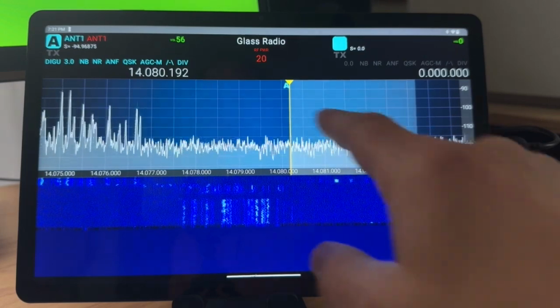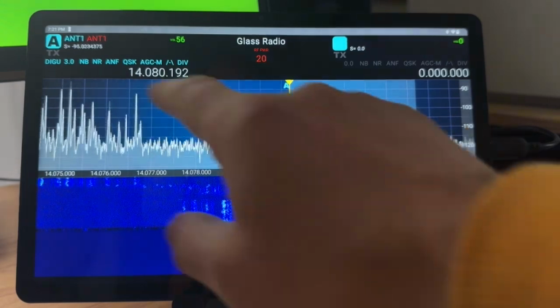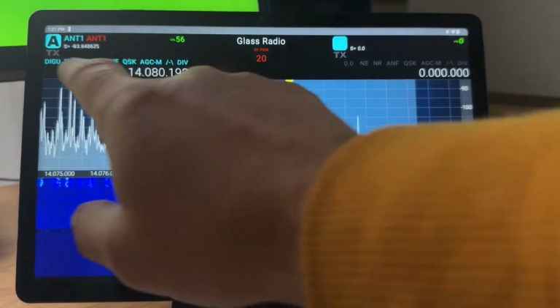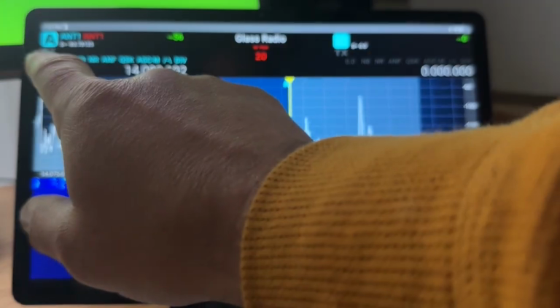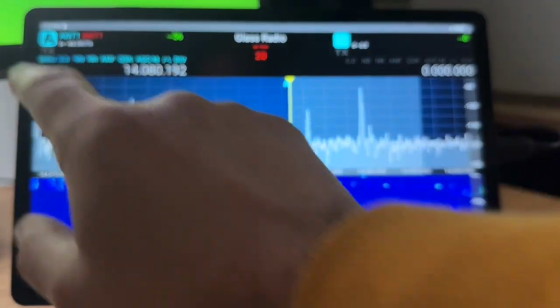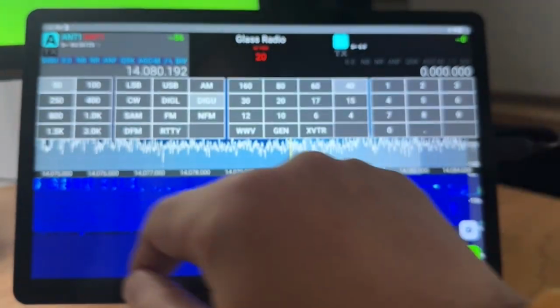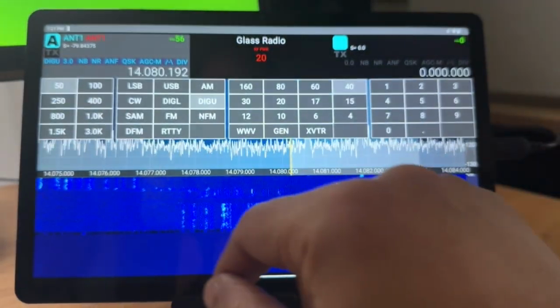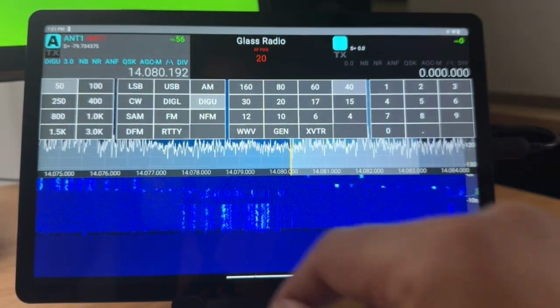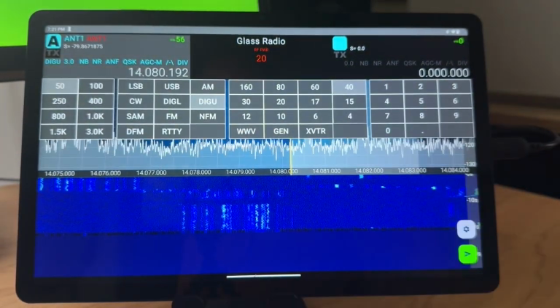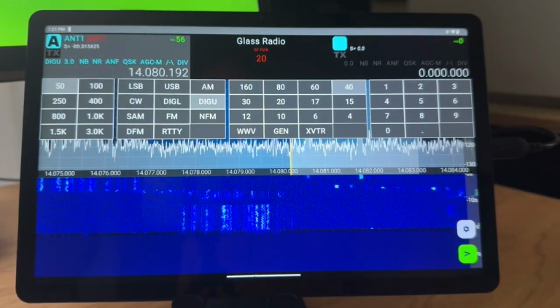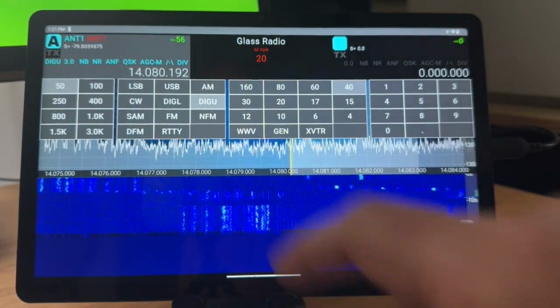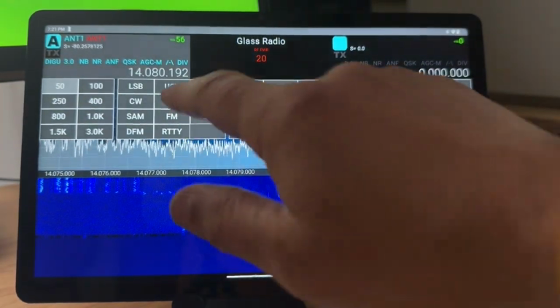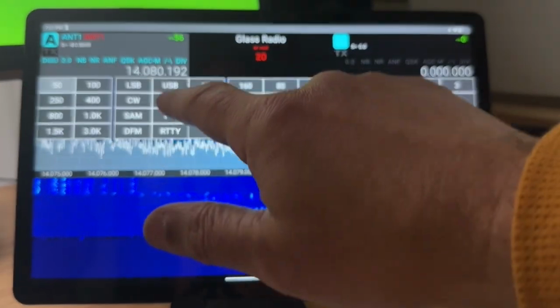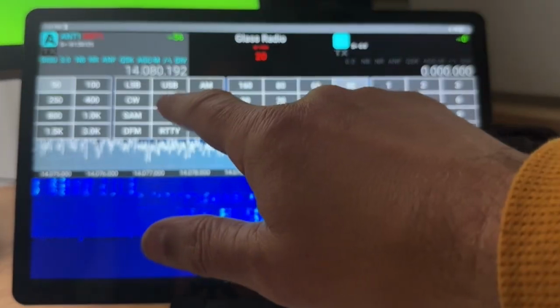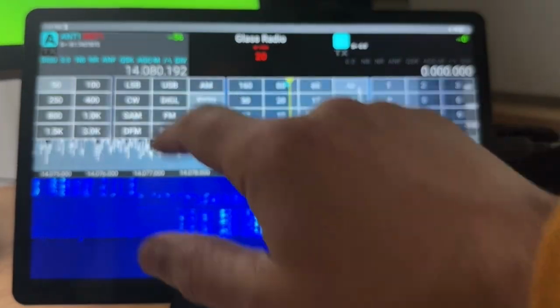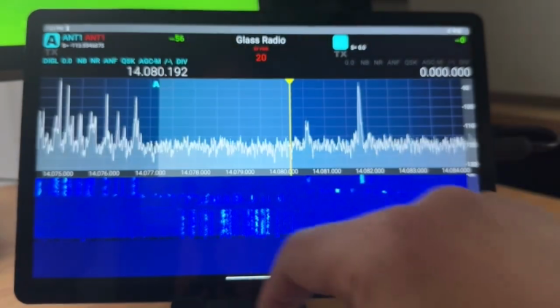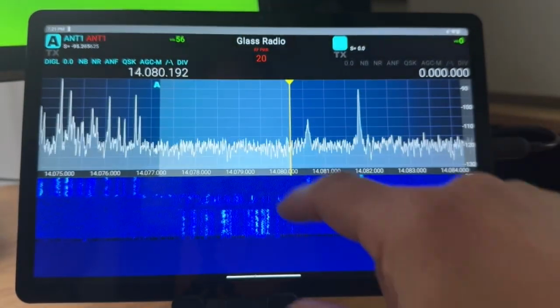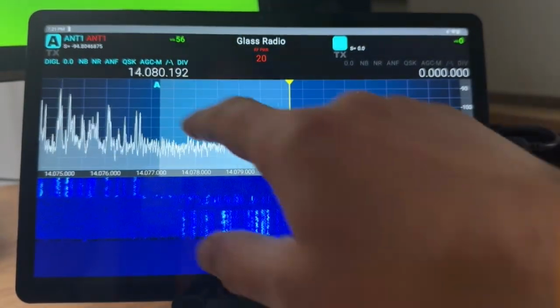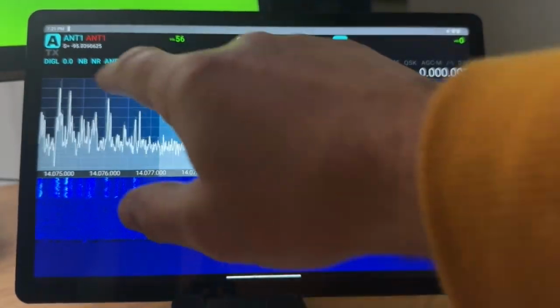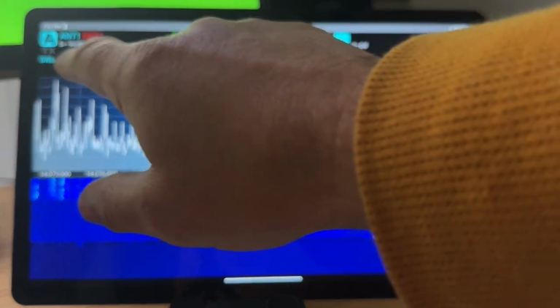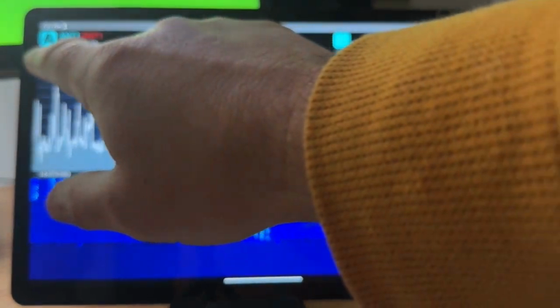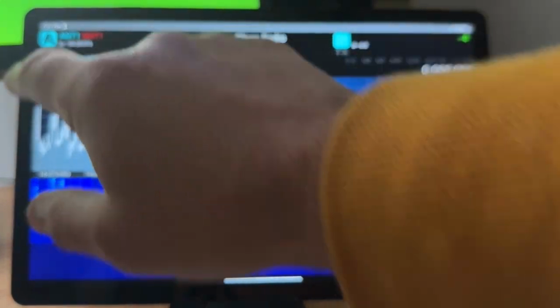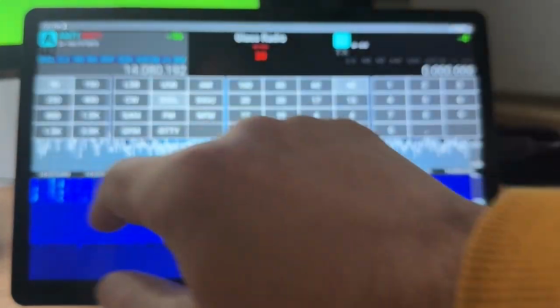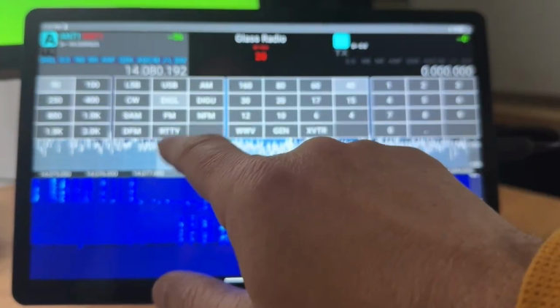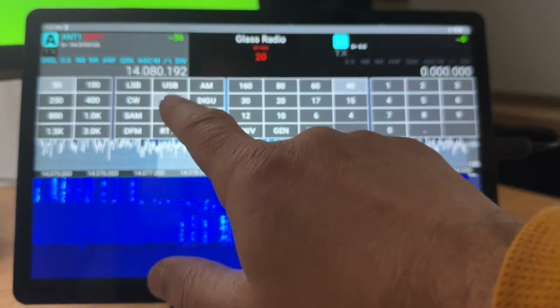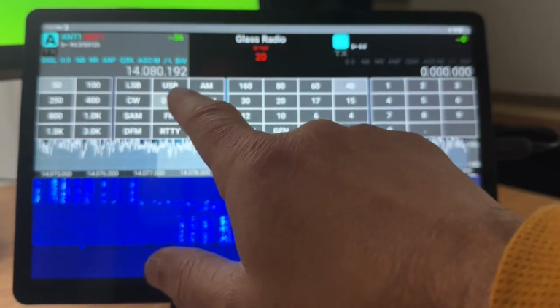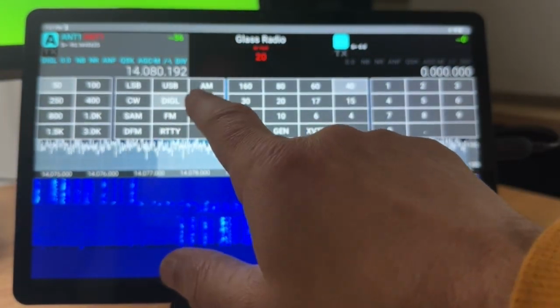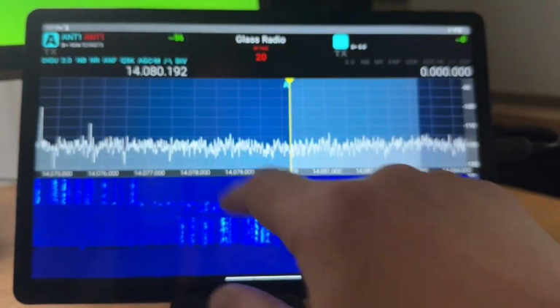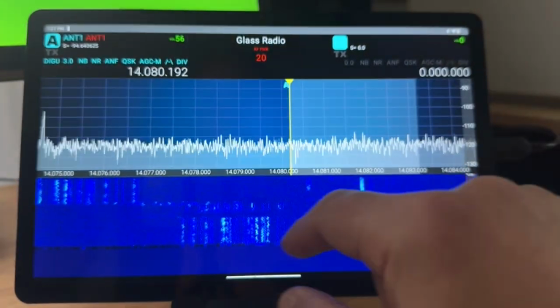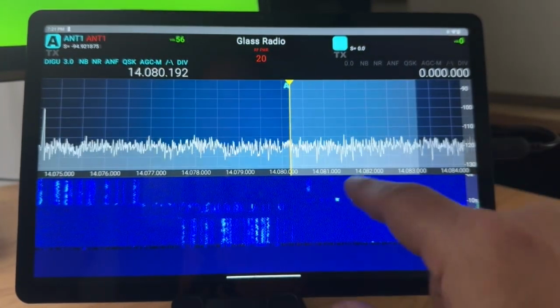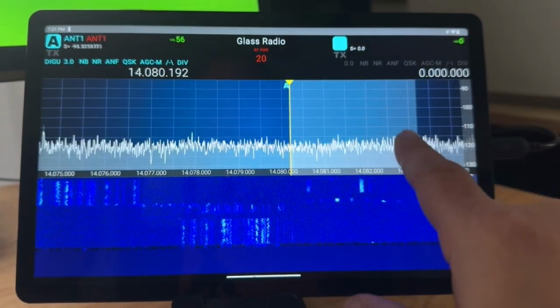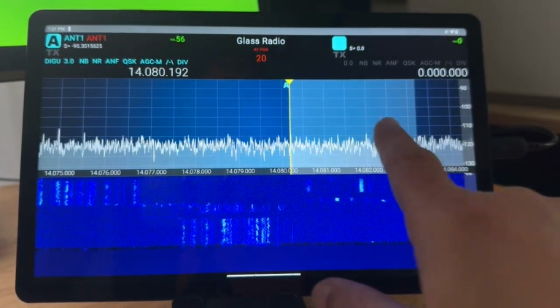I can change my modes. Nothing really on digi low — let's go back to digi high.